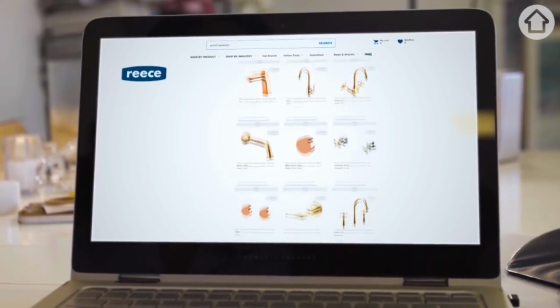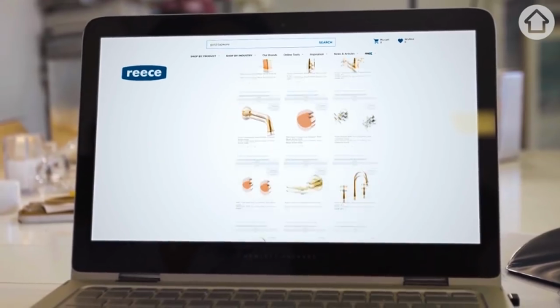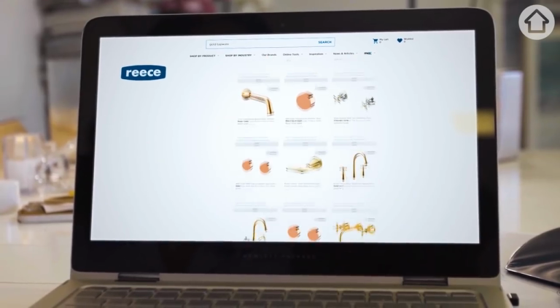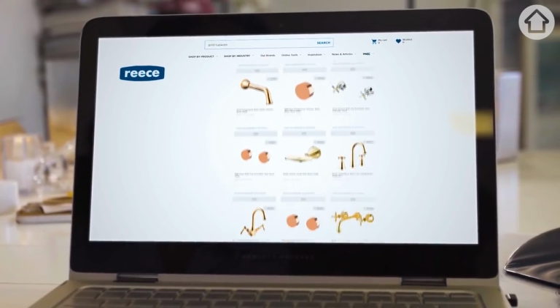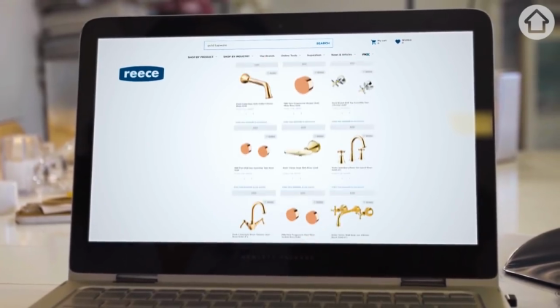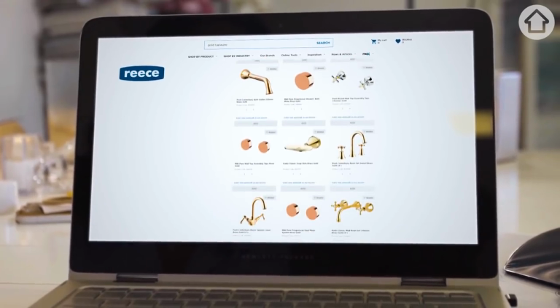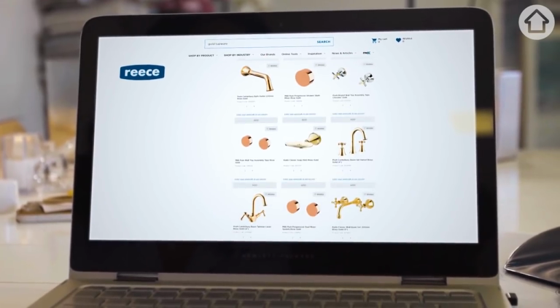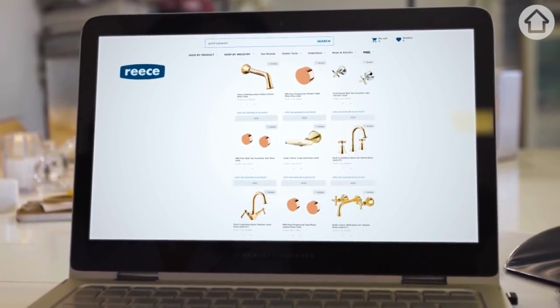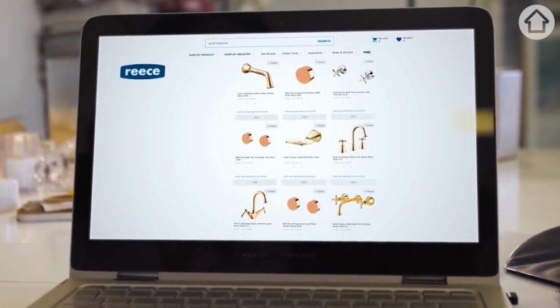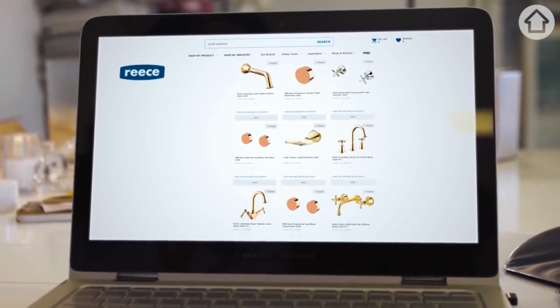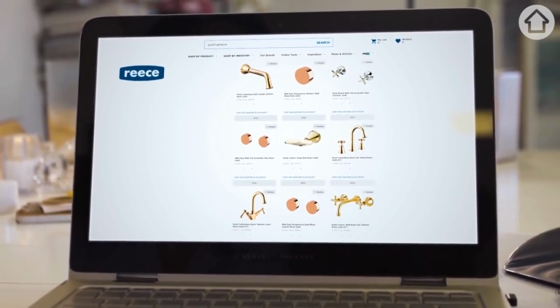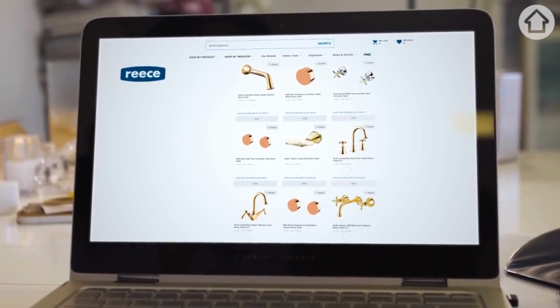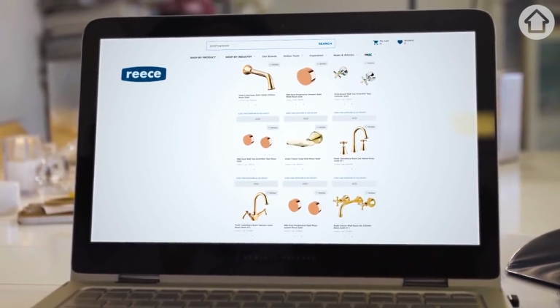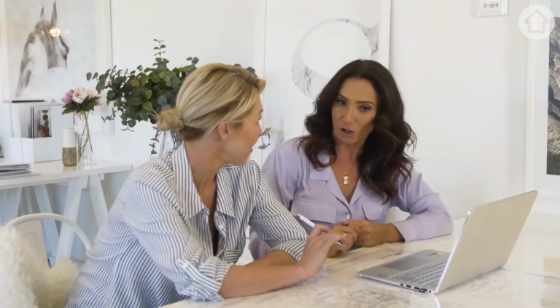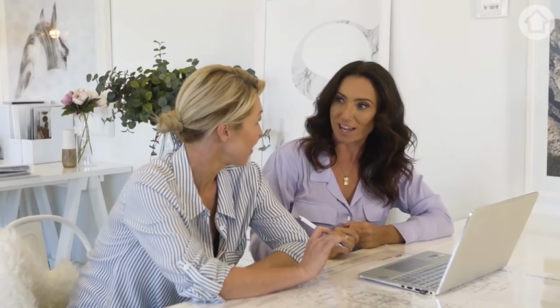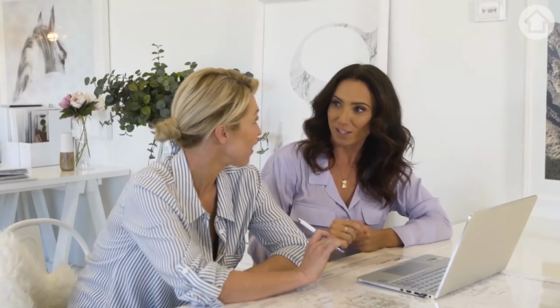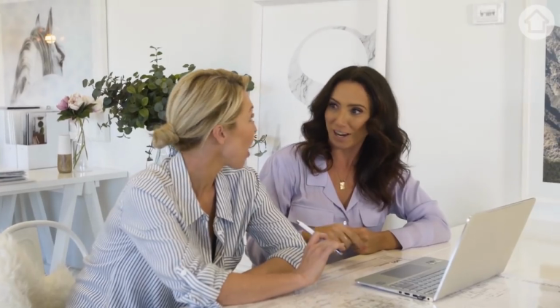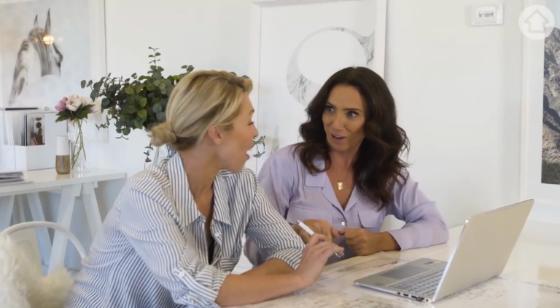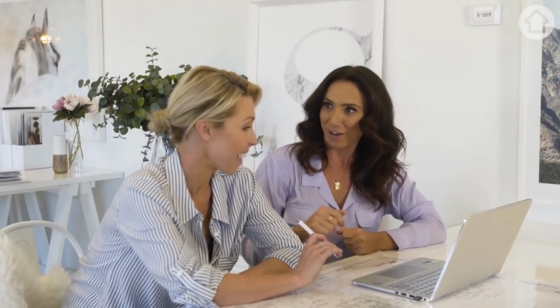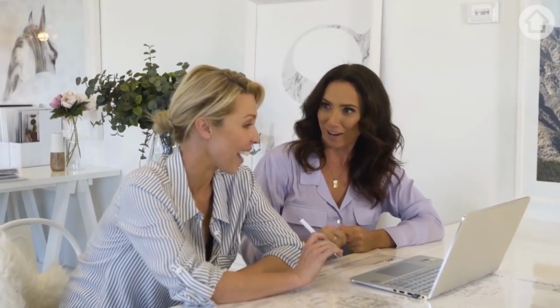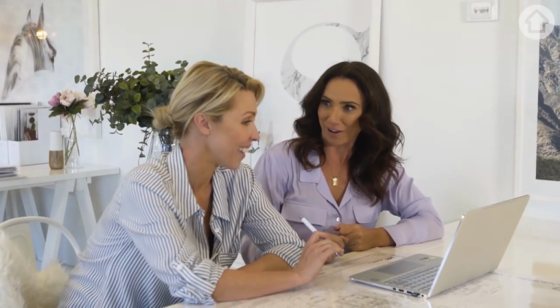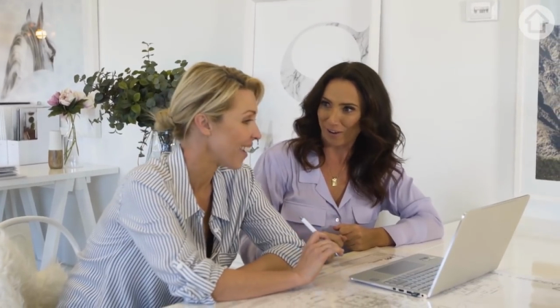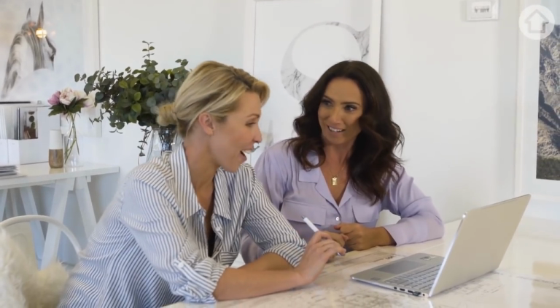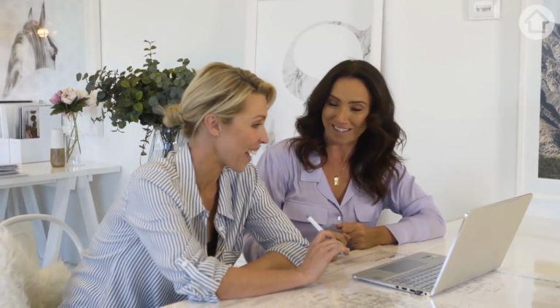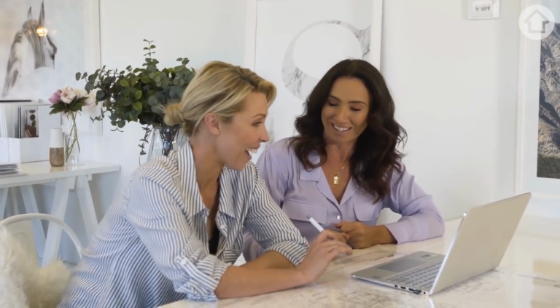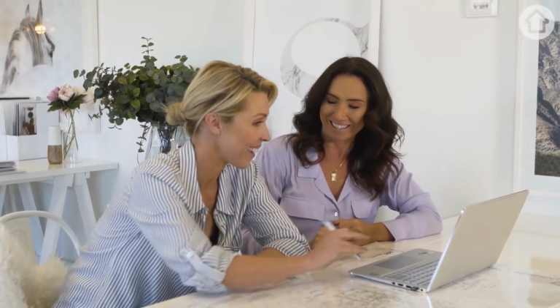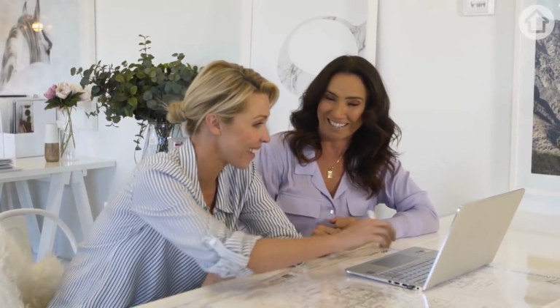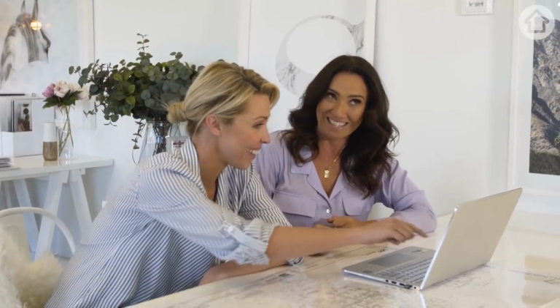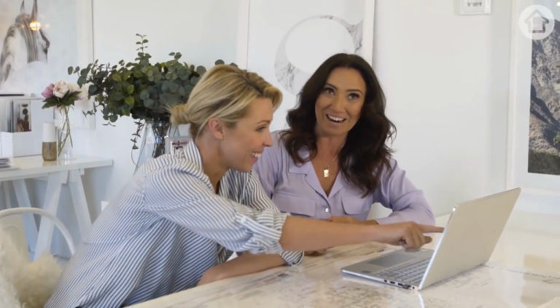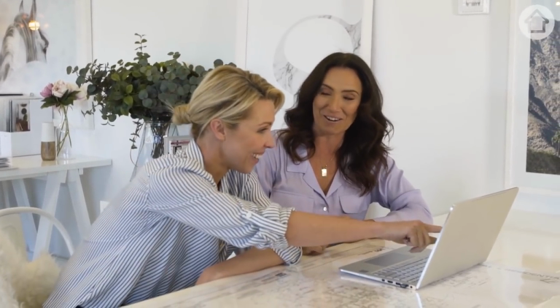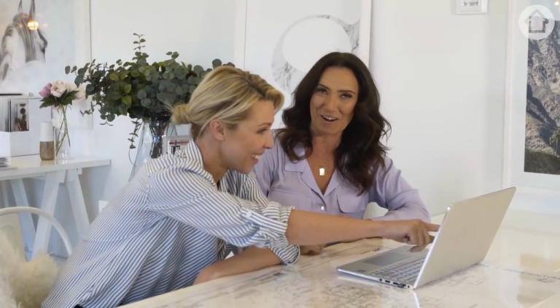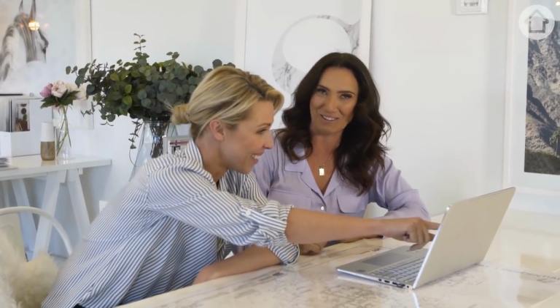Now that's rose gold. You mean yellow gold? Yeah, yellow gold.